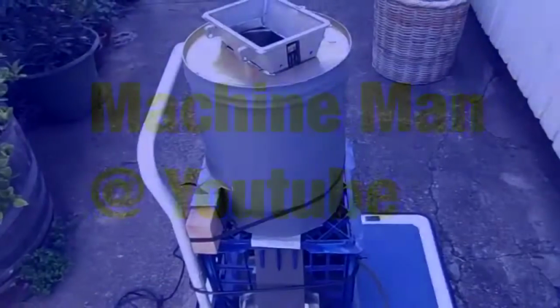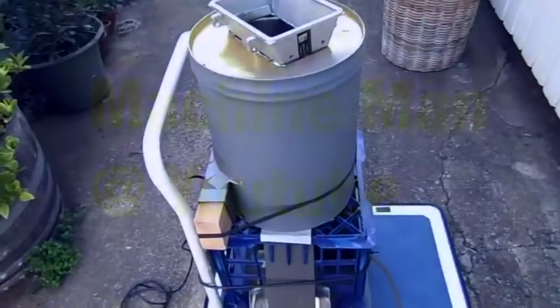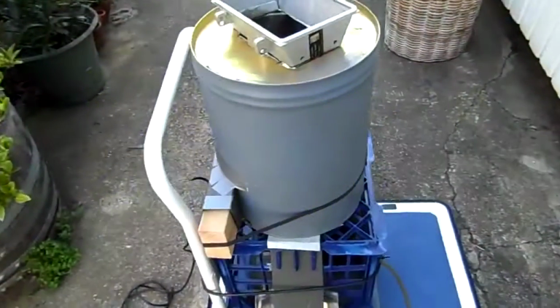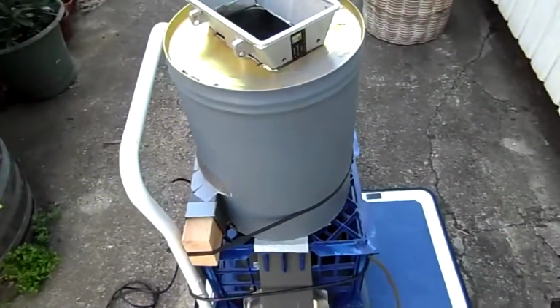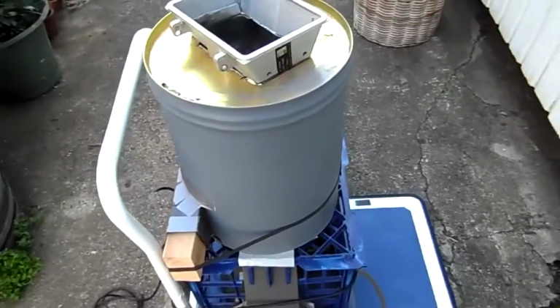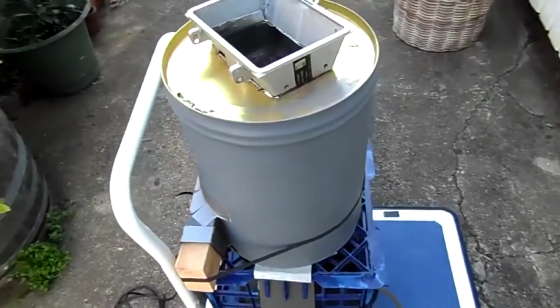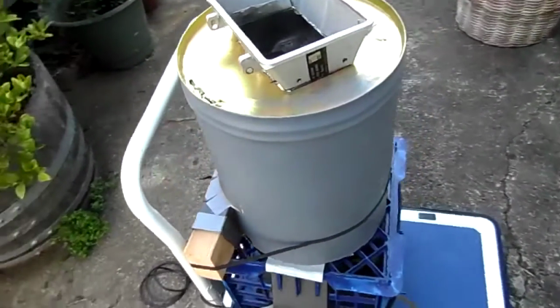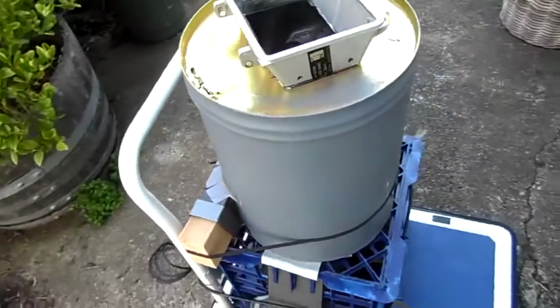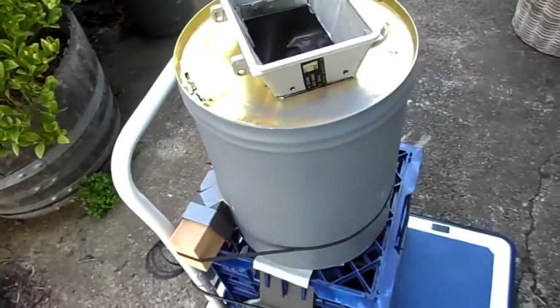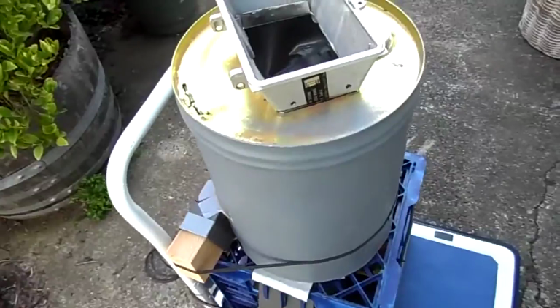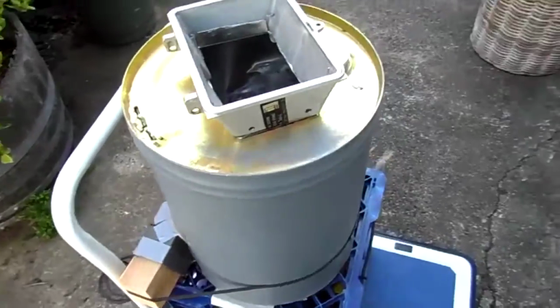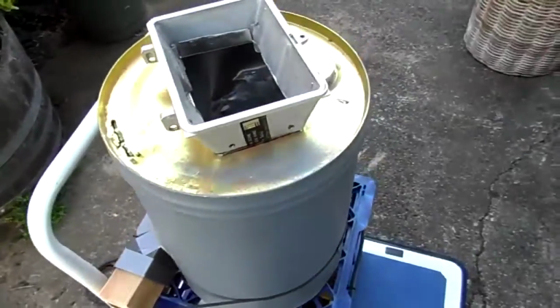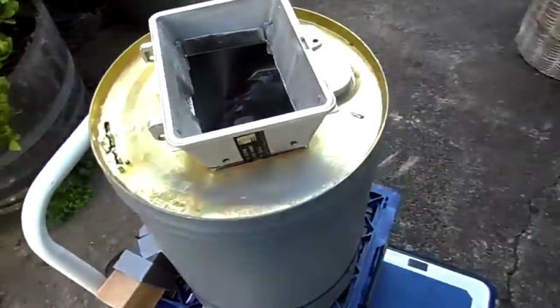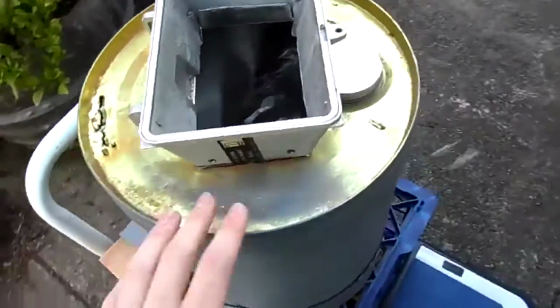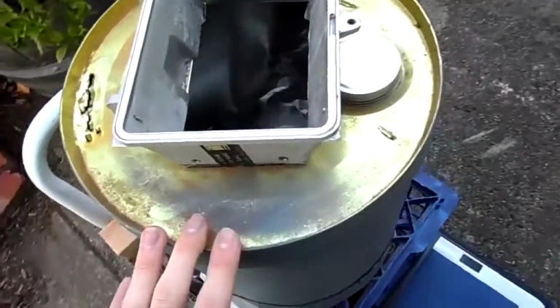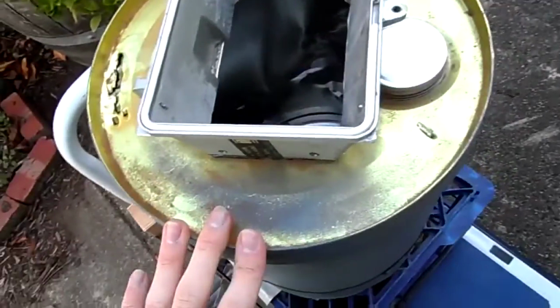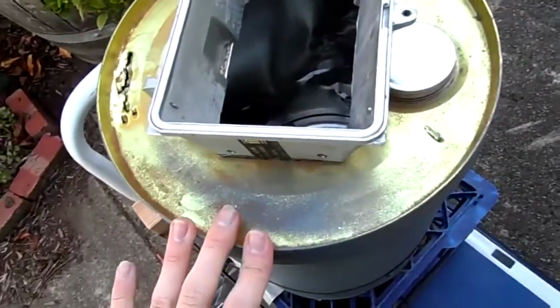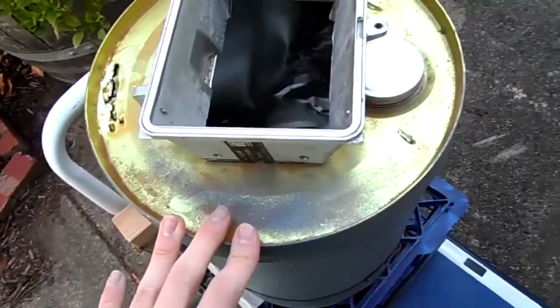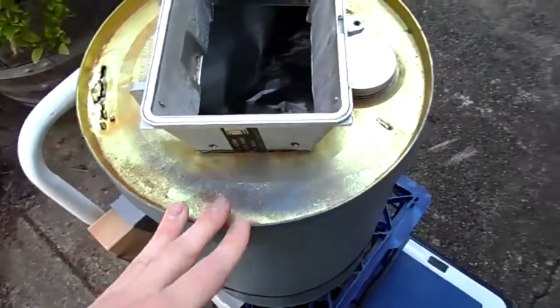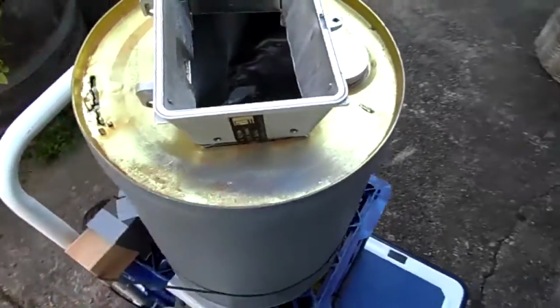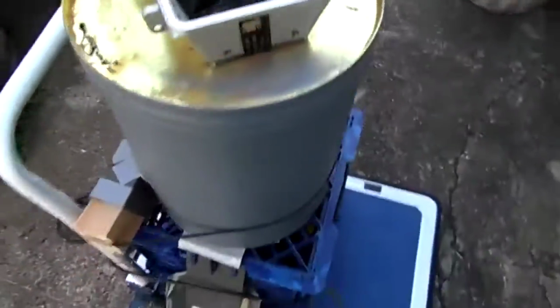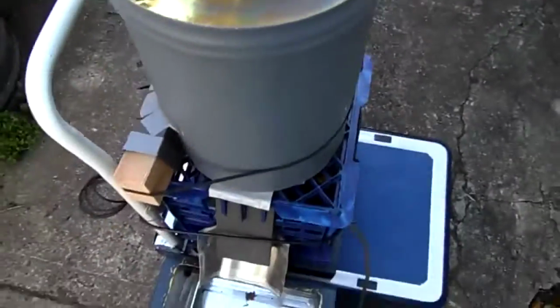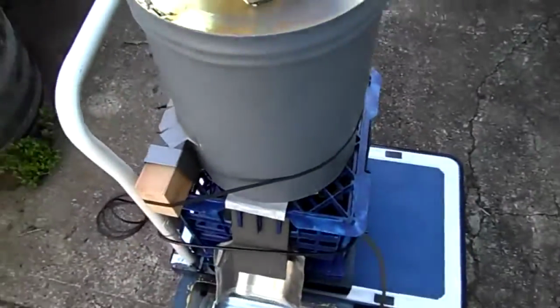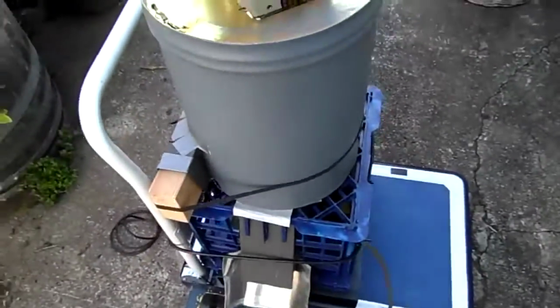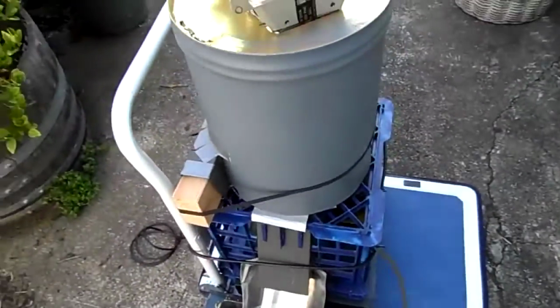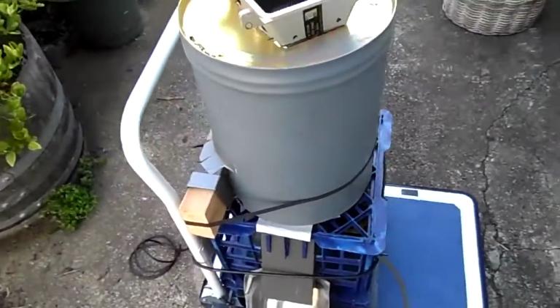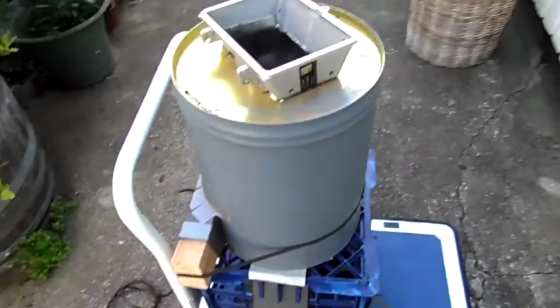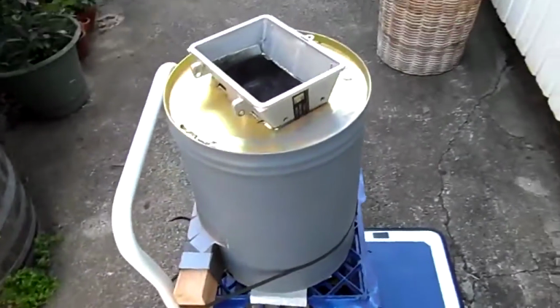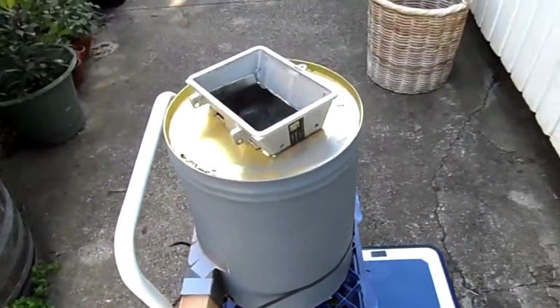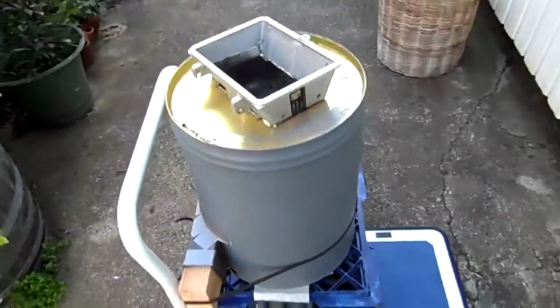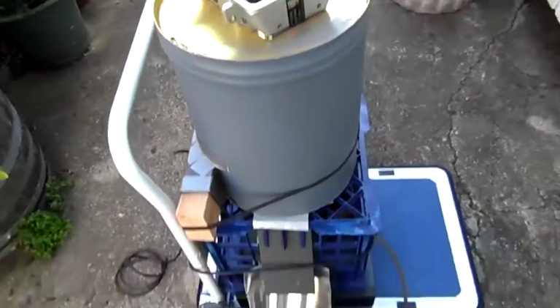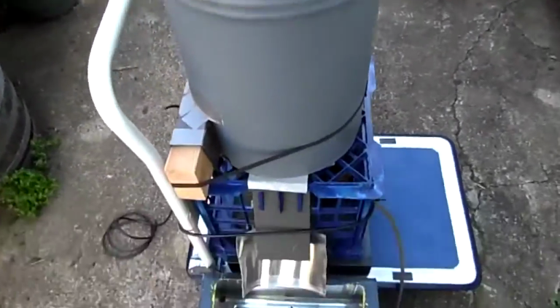G'day everybody. I figured I may as well give this old thing a bit of a run since it's been a while — the old garden mulcher that I built a while ago.